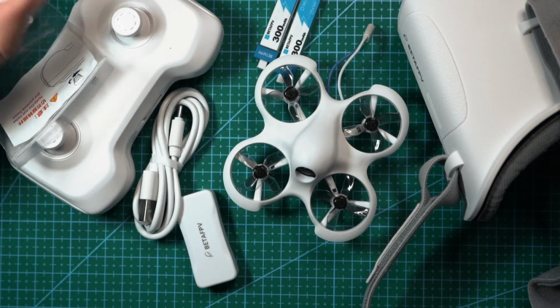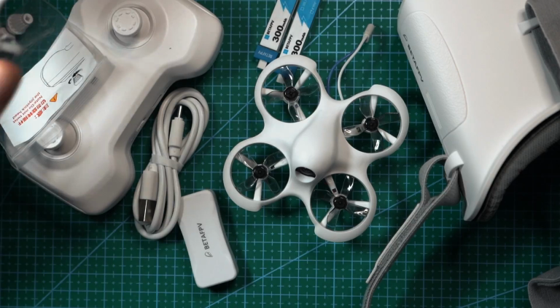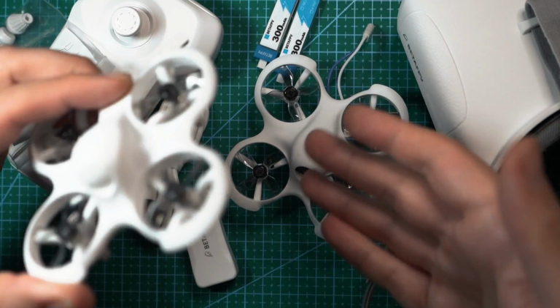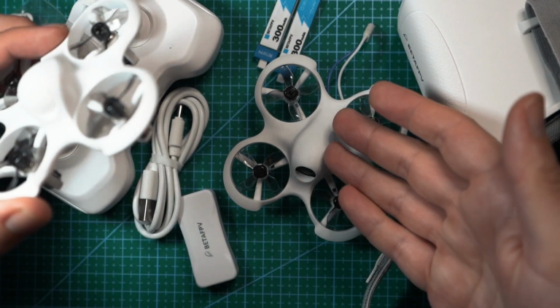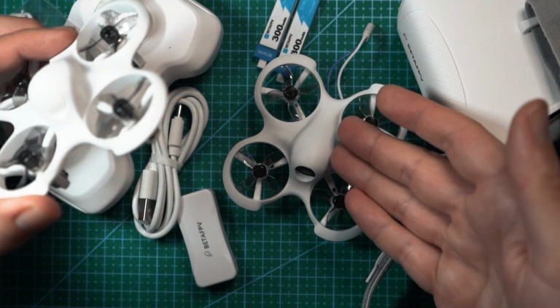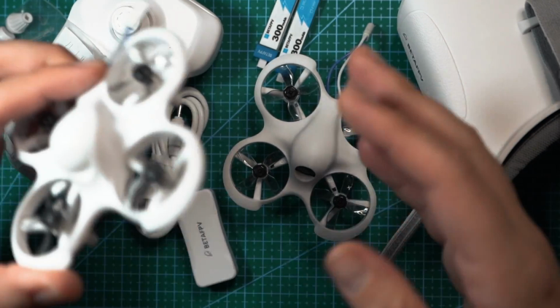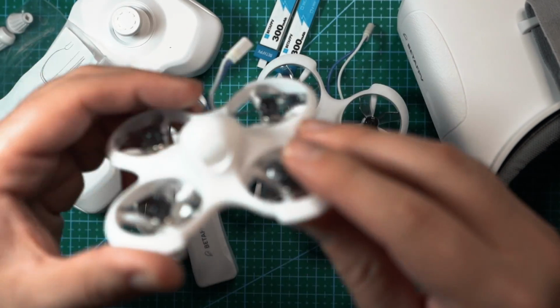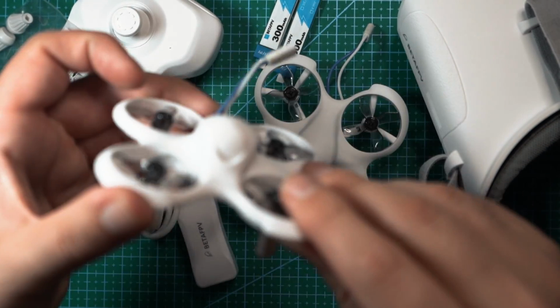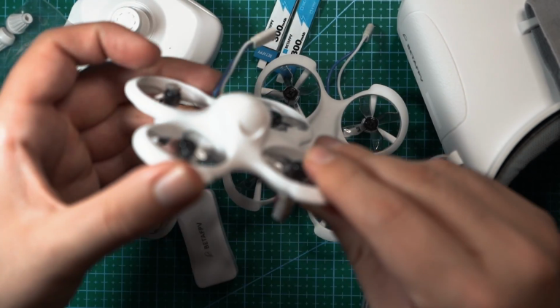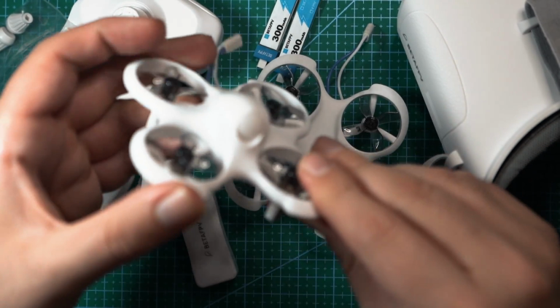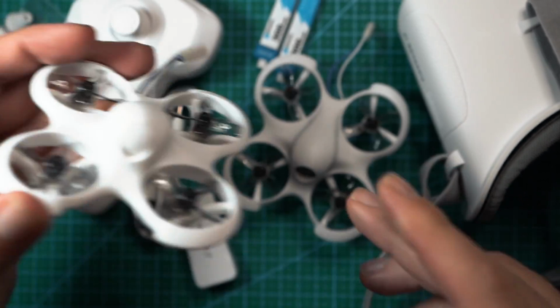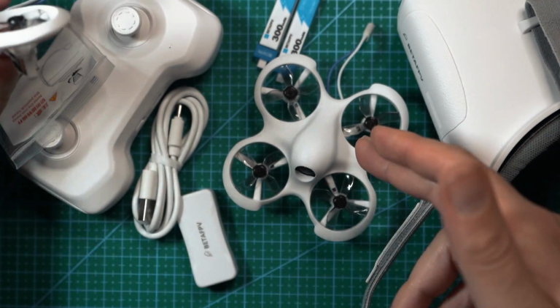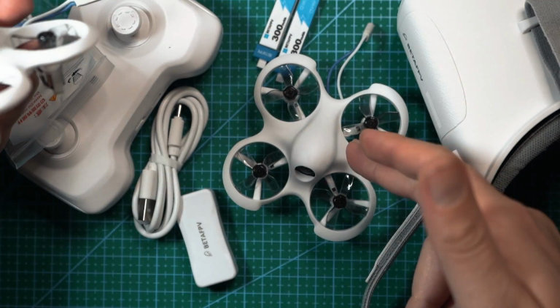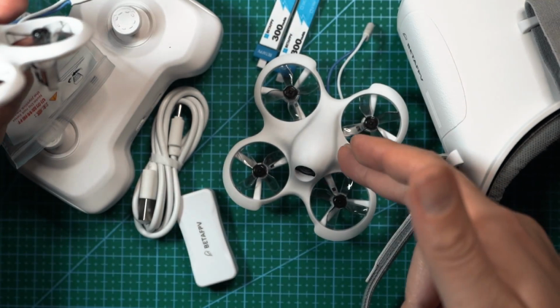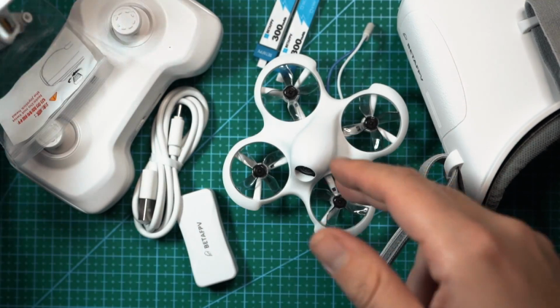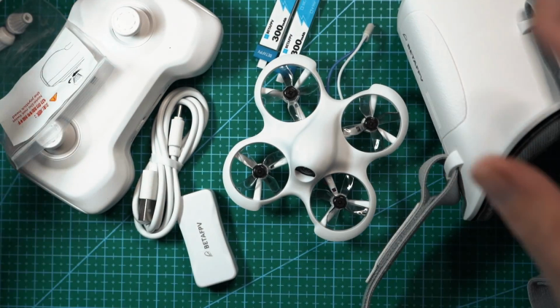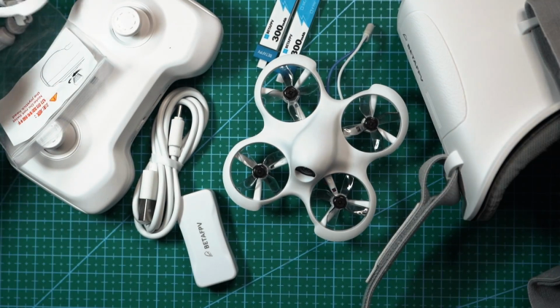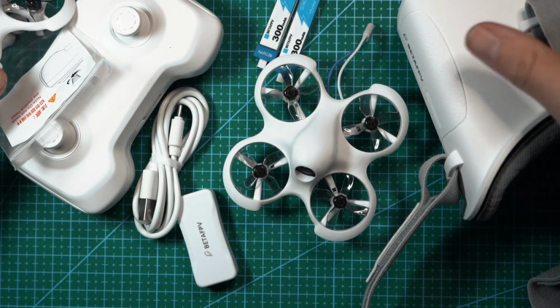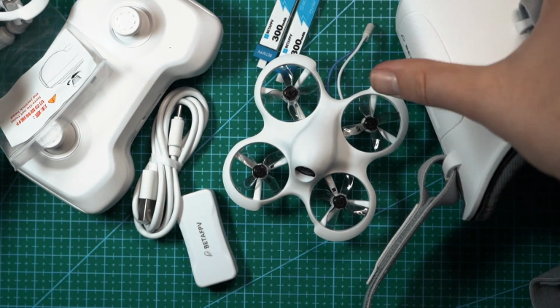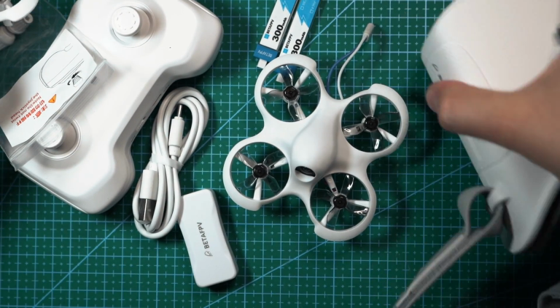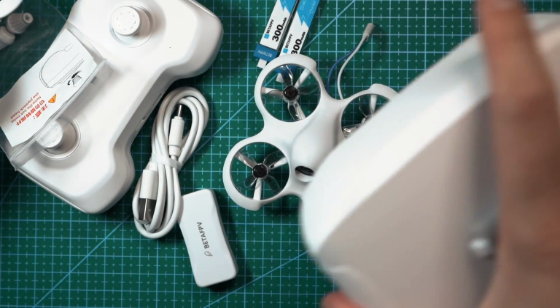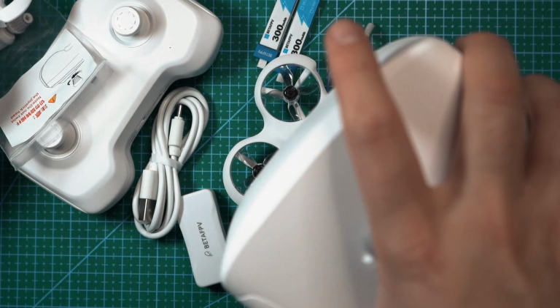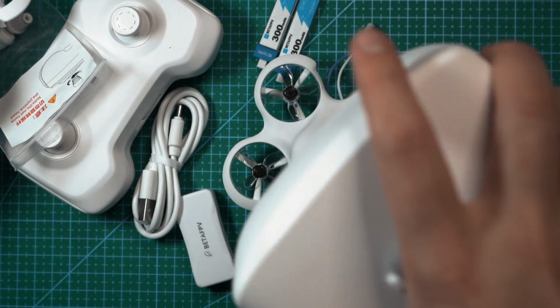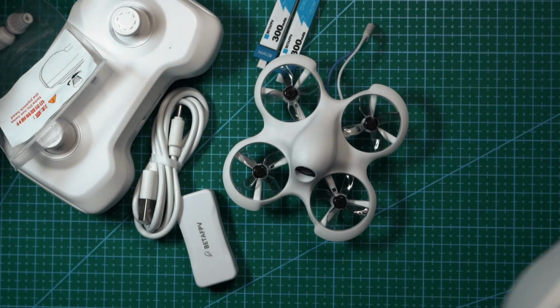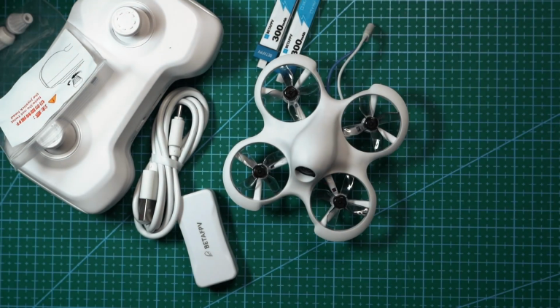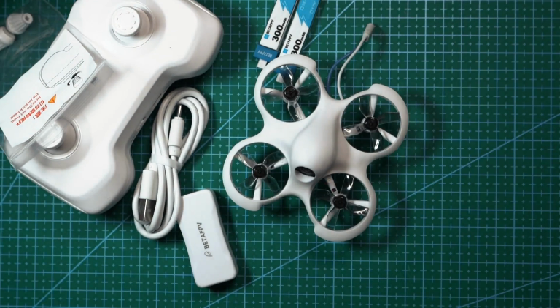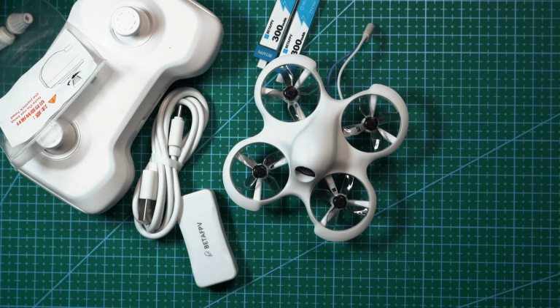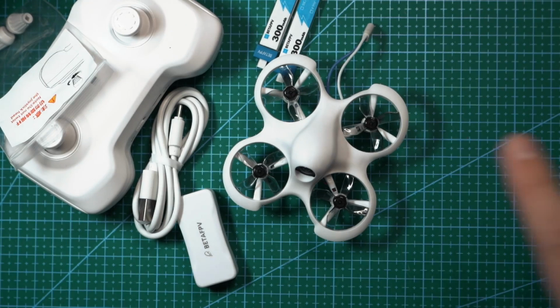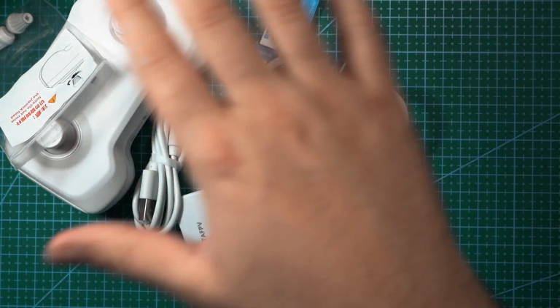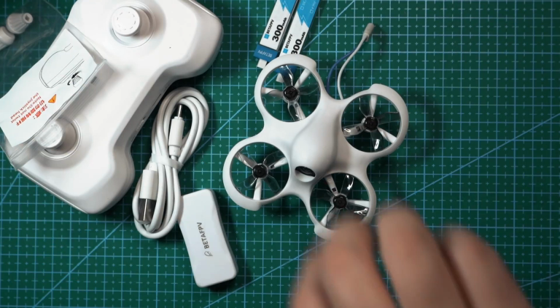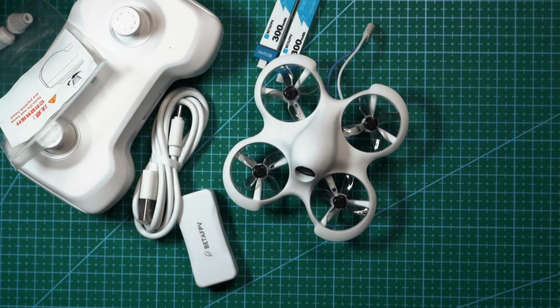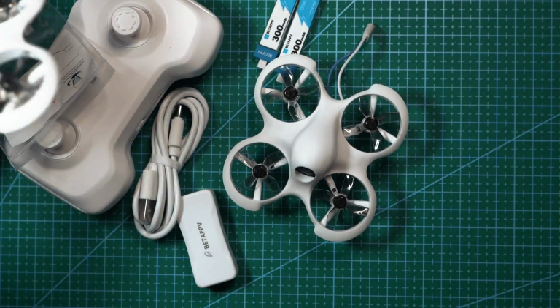If you get this kit as the Cetus Lite without the FPV camera, you're obviously not going to be getting the goggles. Otherwise, everything else should be included.